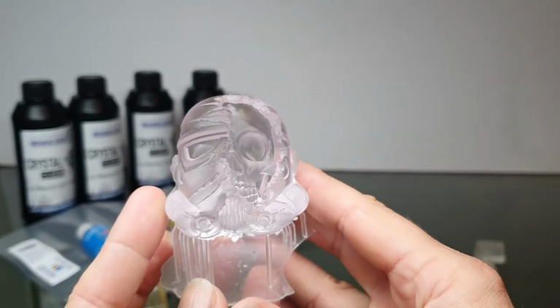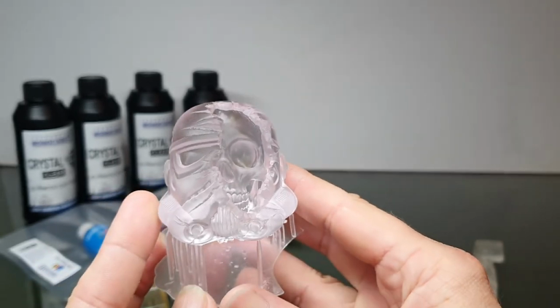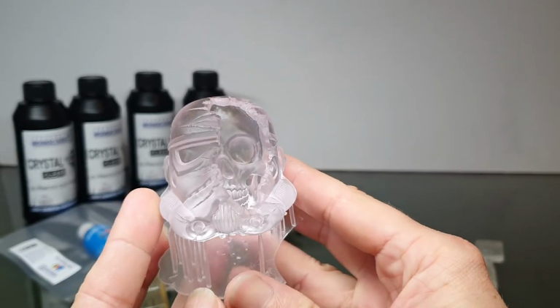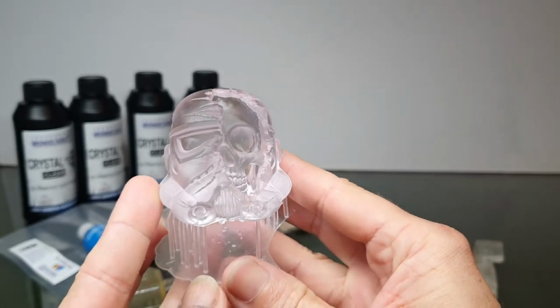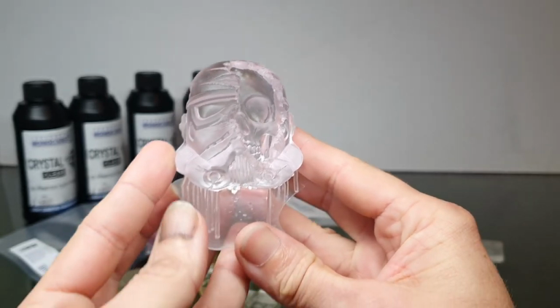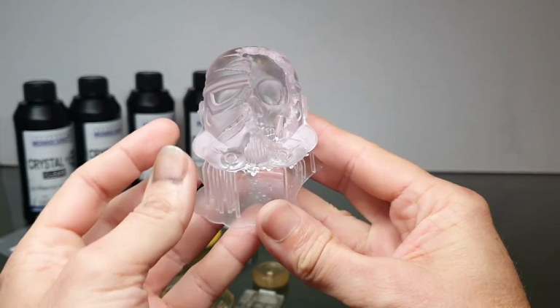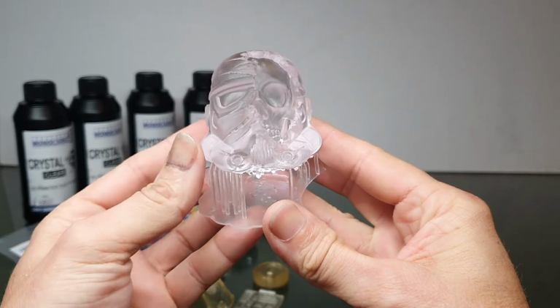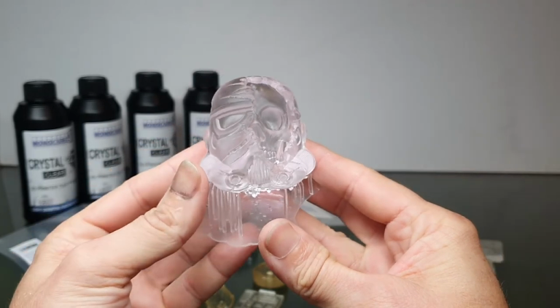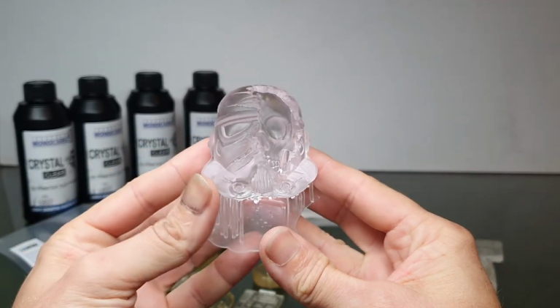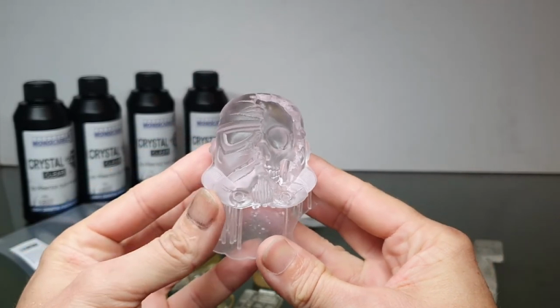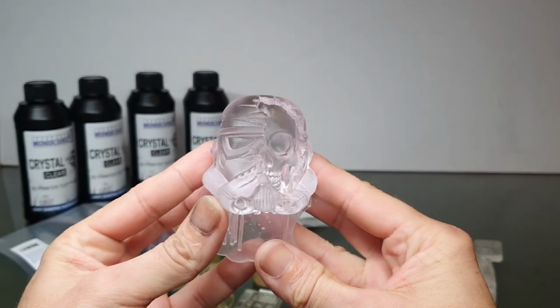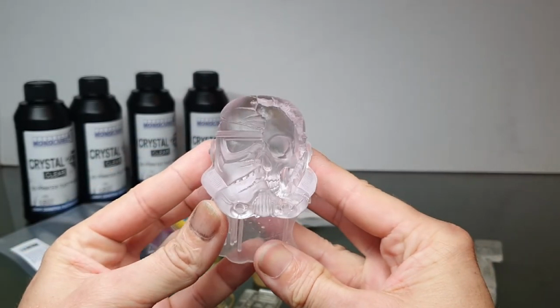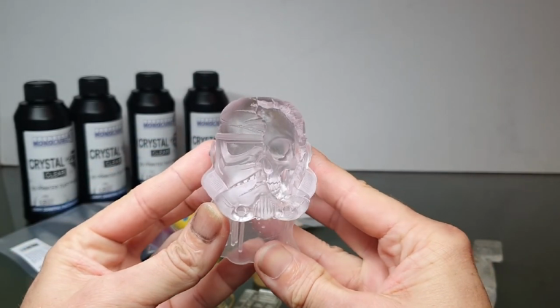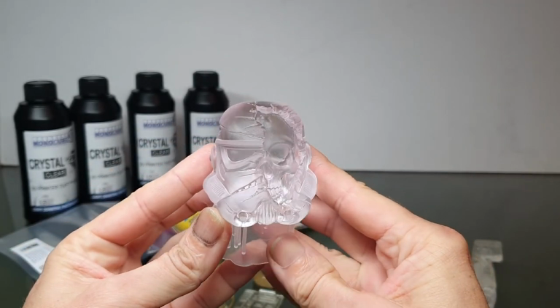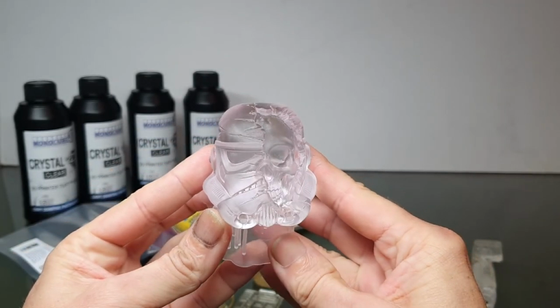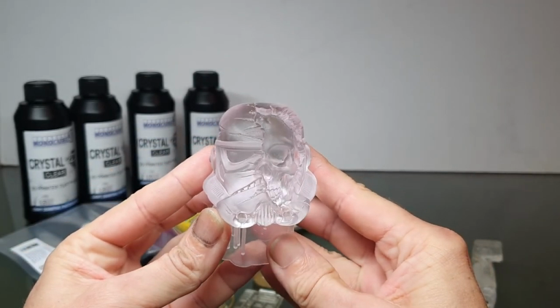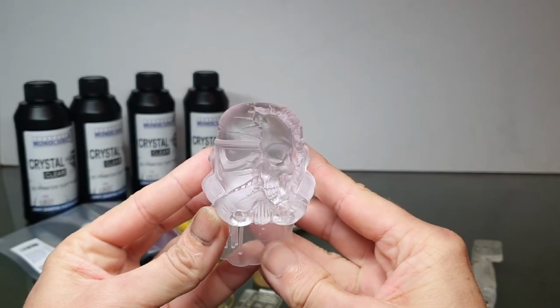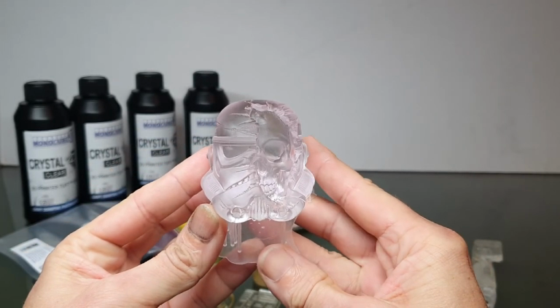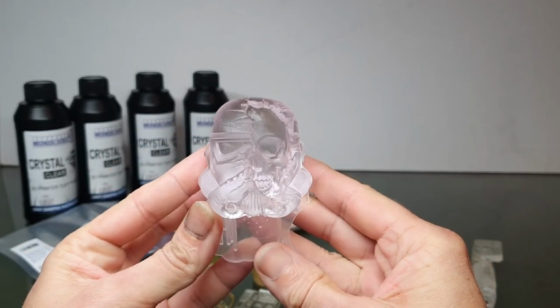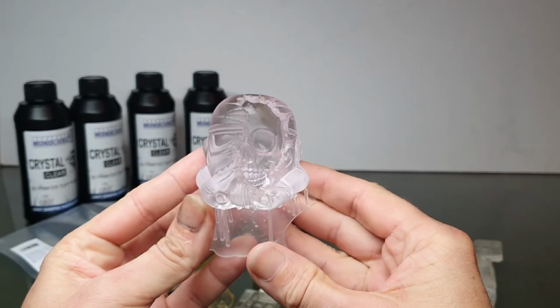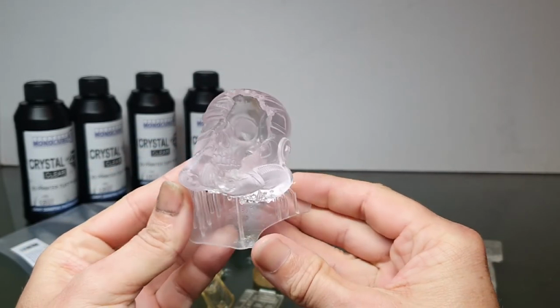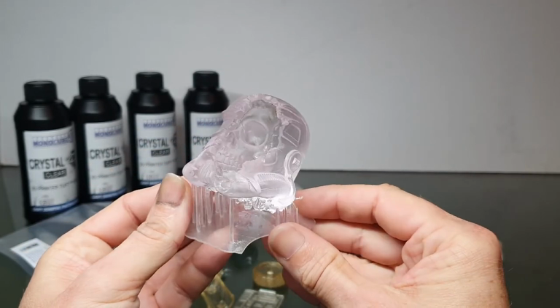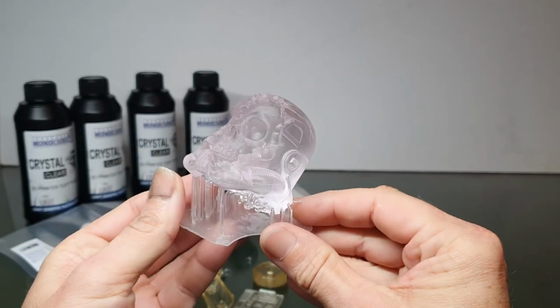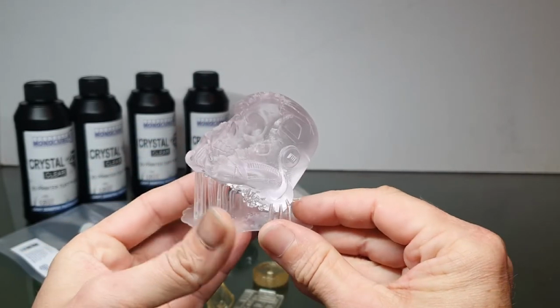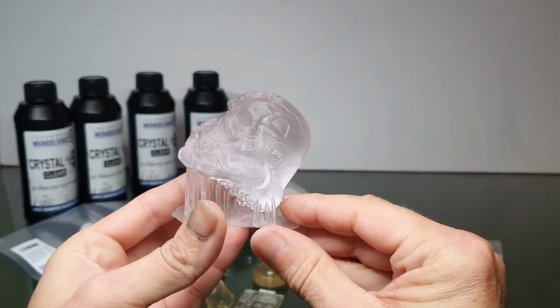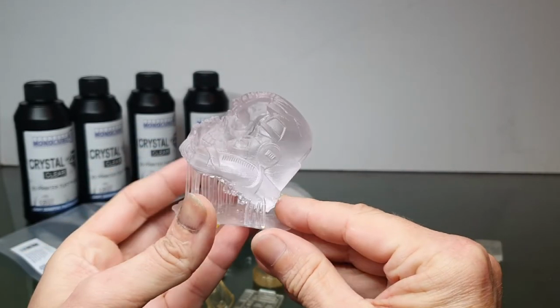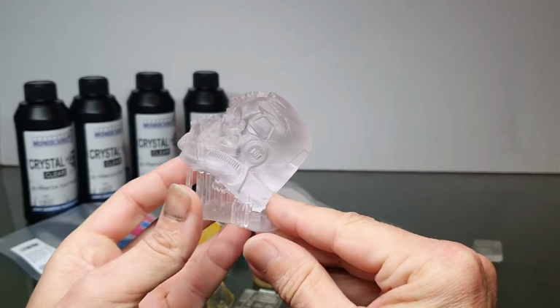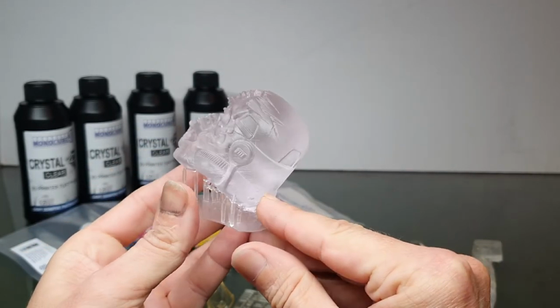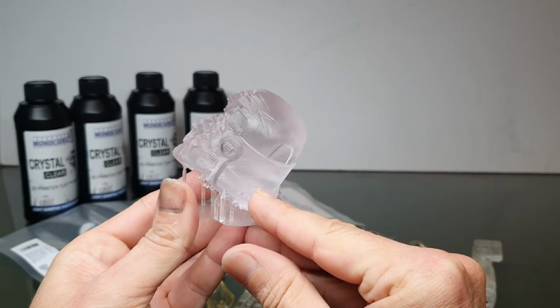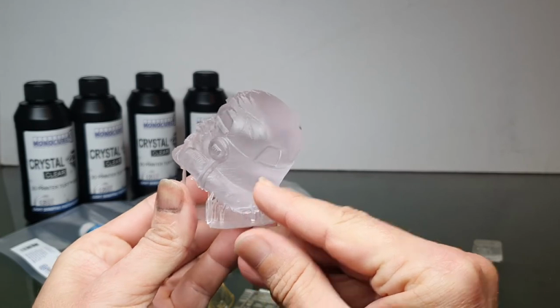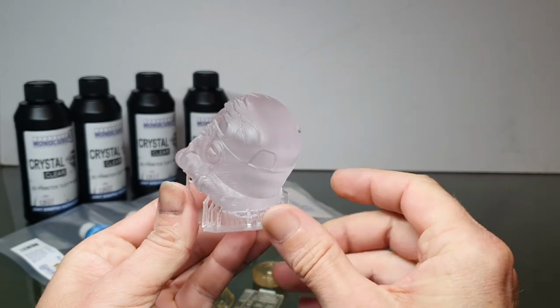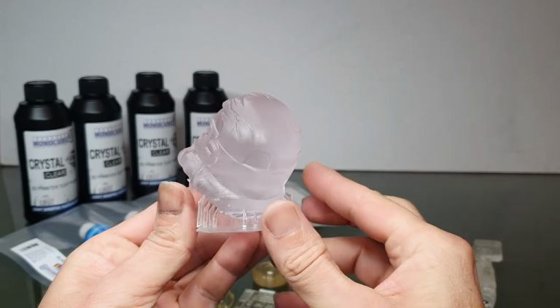So that is the Crystal Clear Tough Resin from Monocure 3D. I can't wait to do more with it.